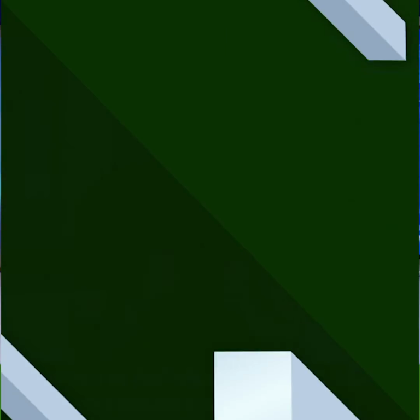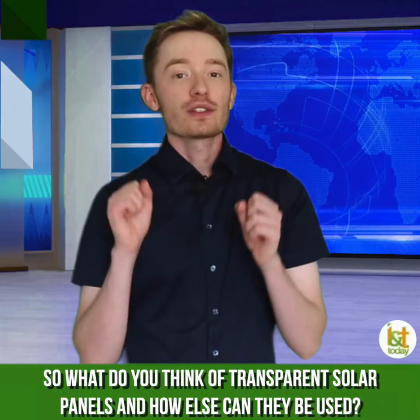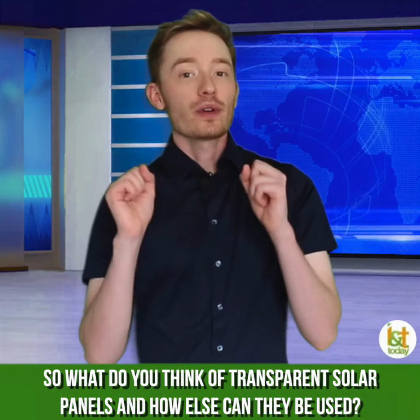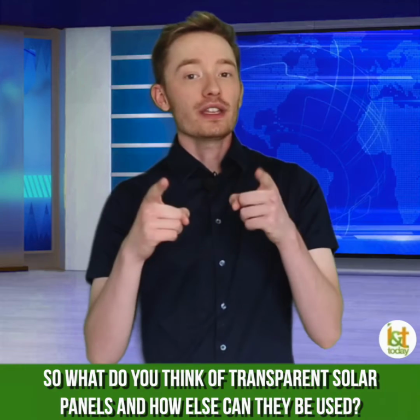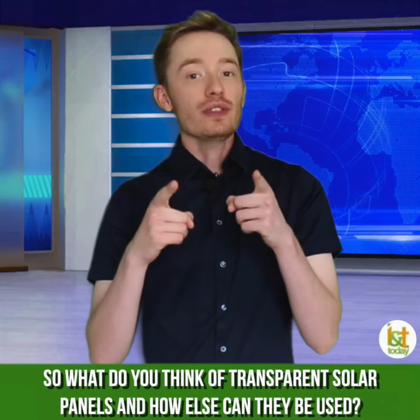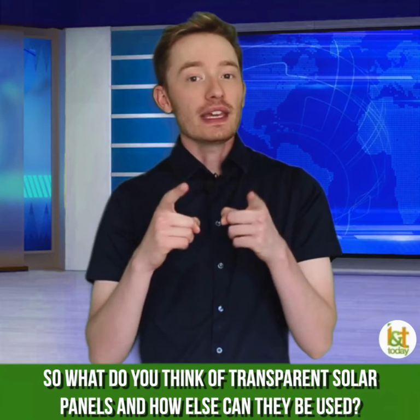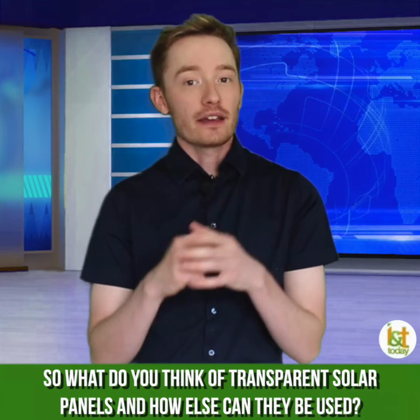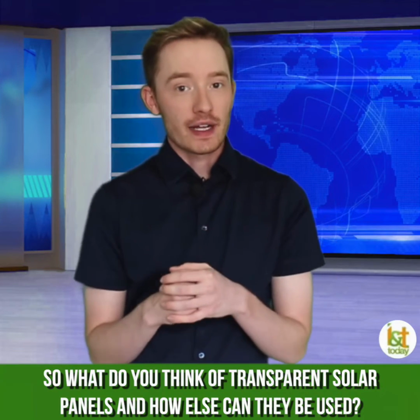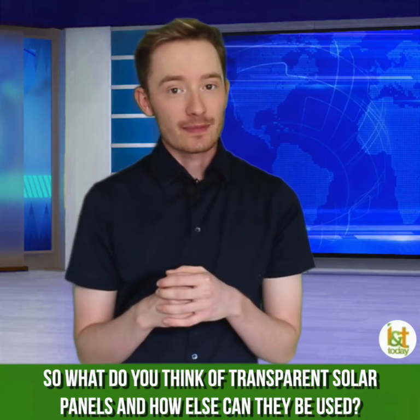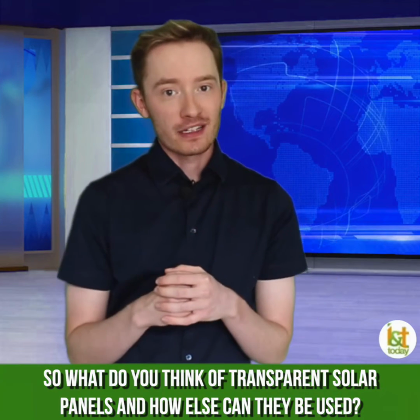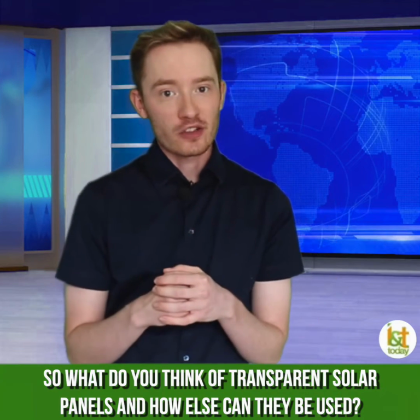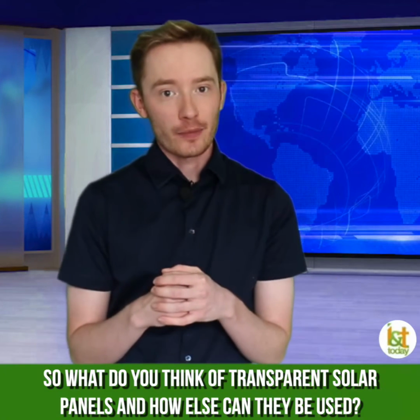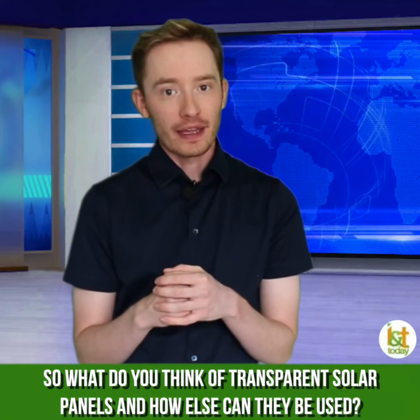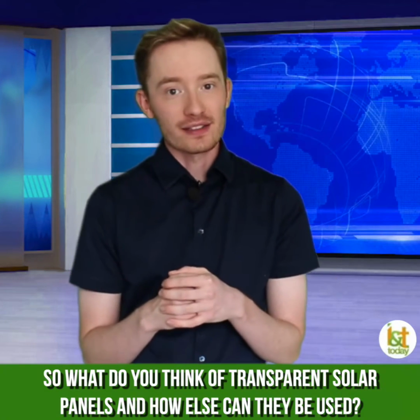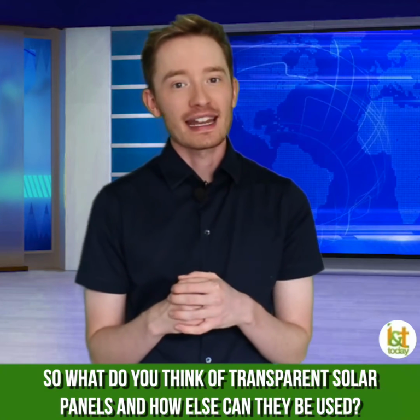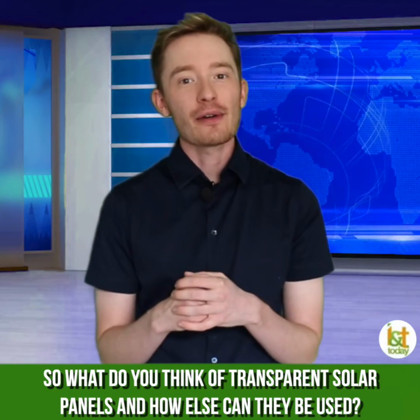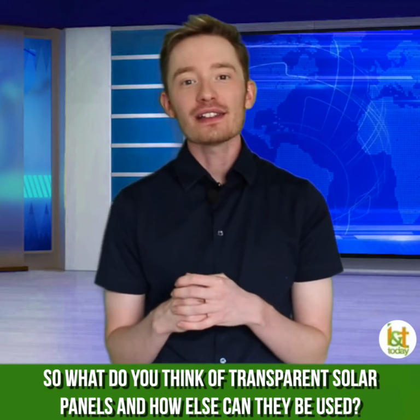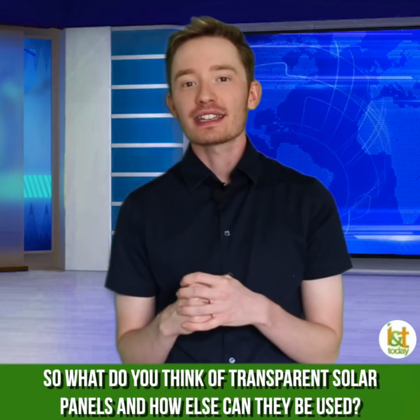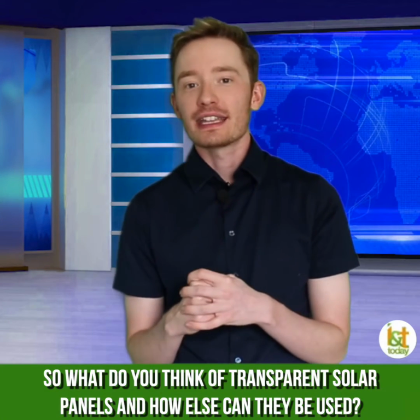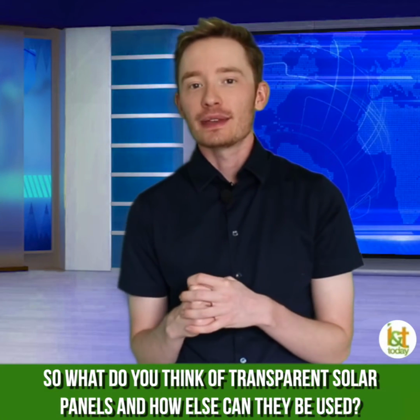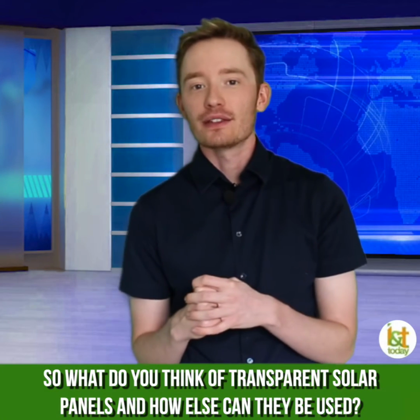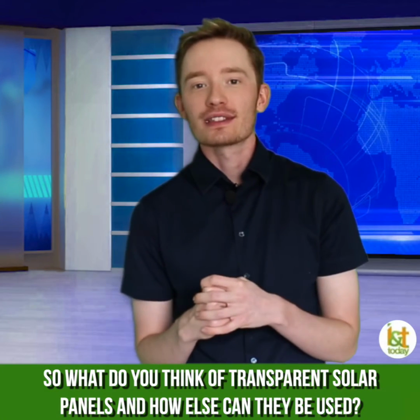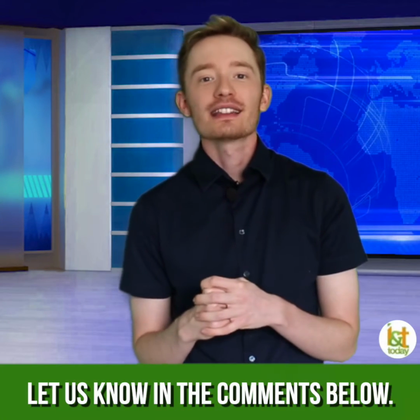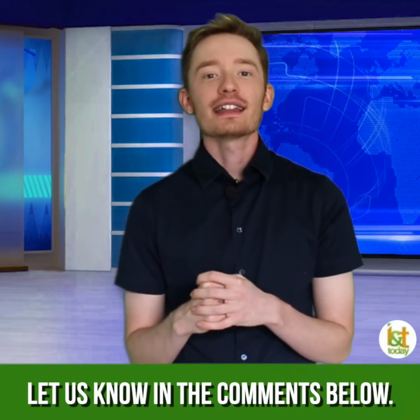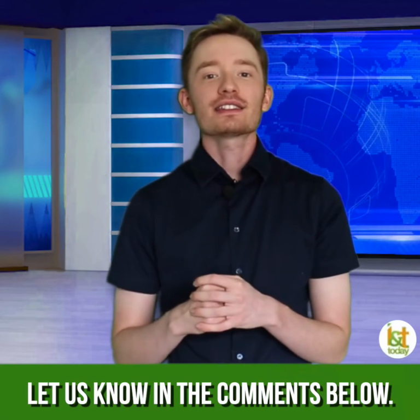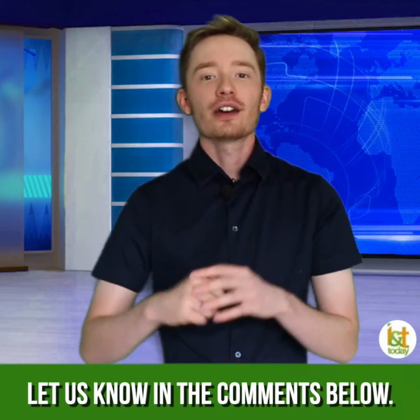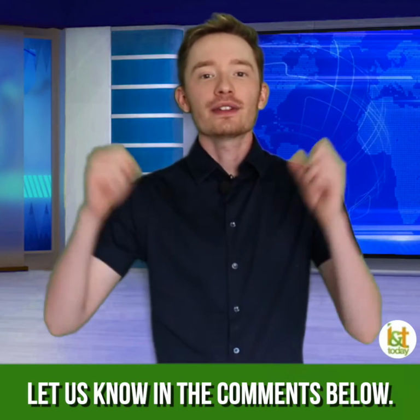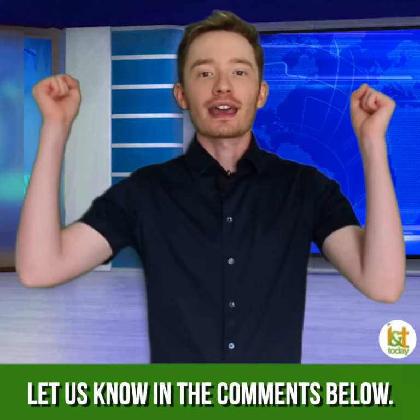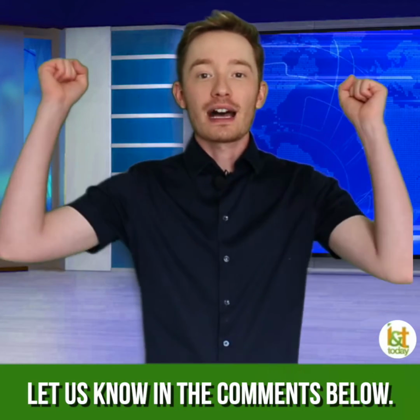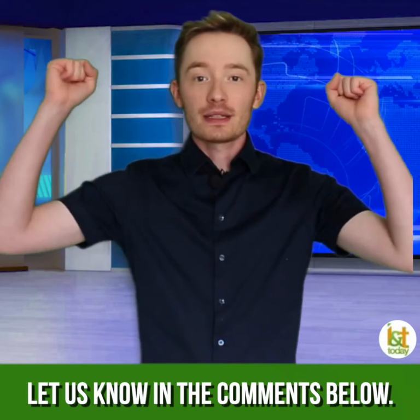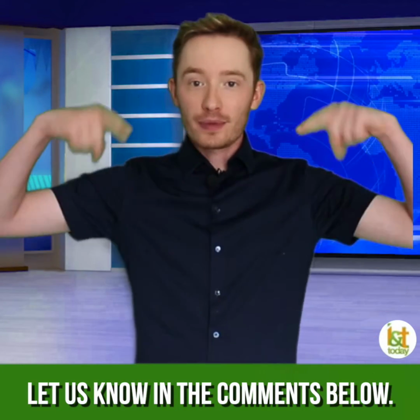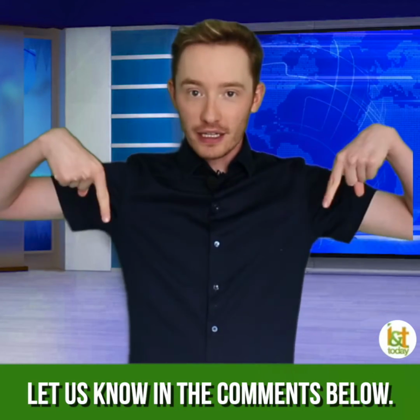So what do you think of transparent solar panels, and how else can they be used? Let us know in the comments below.